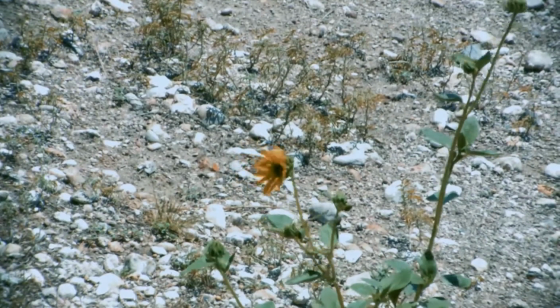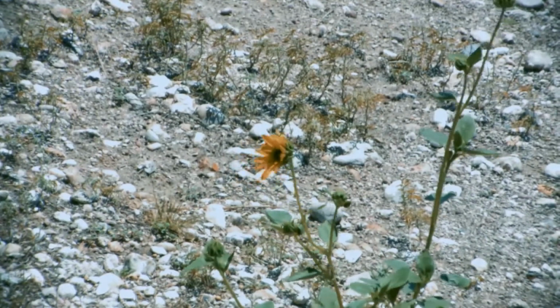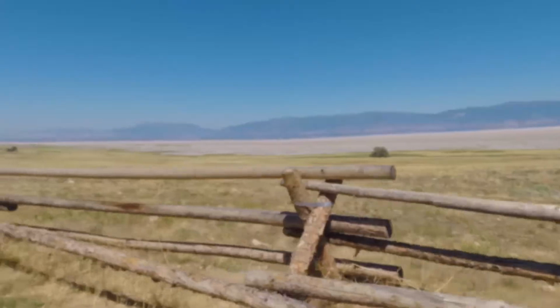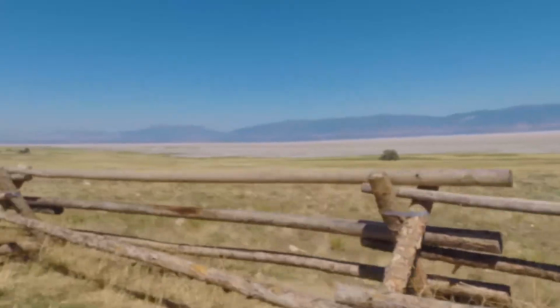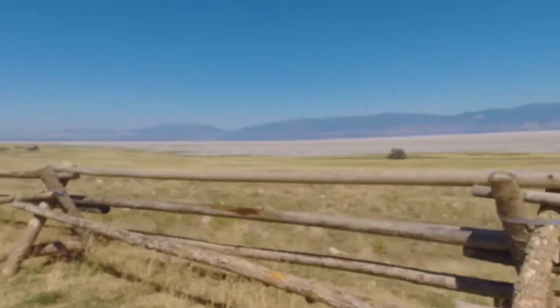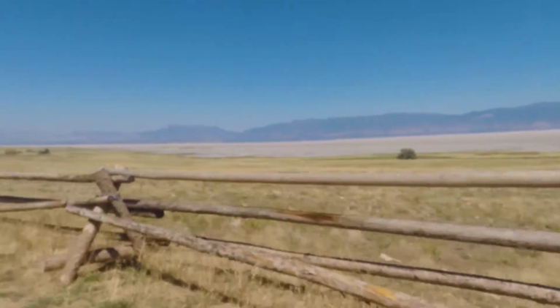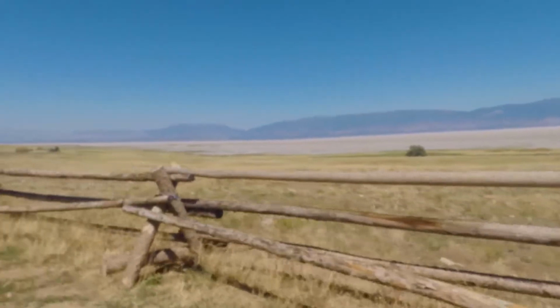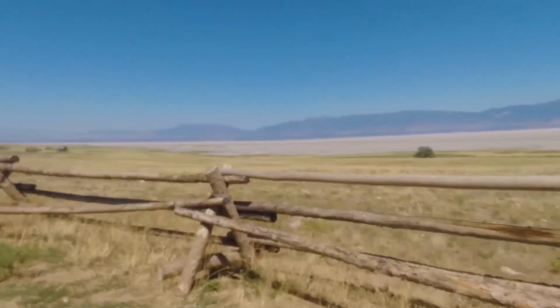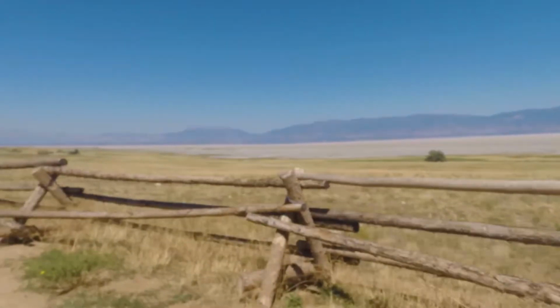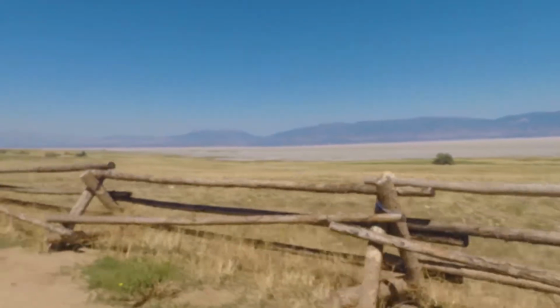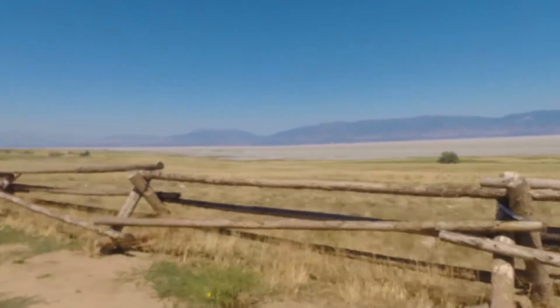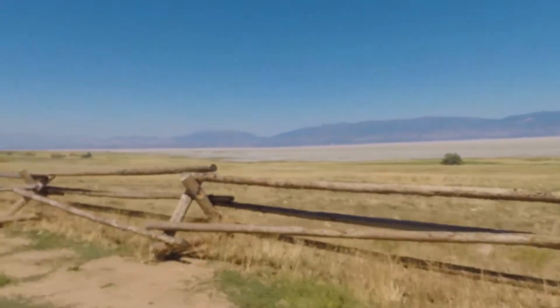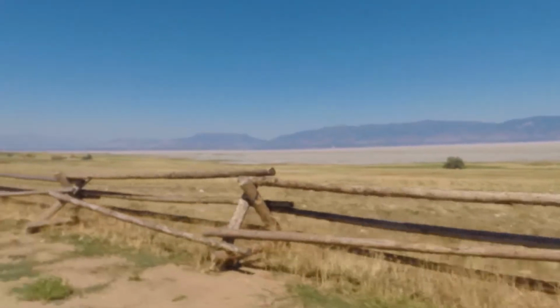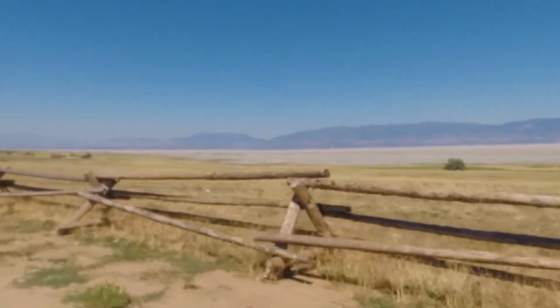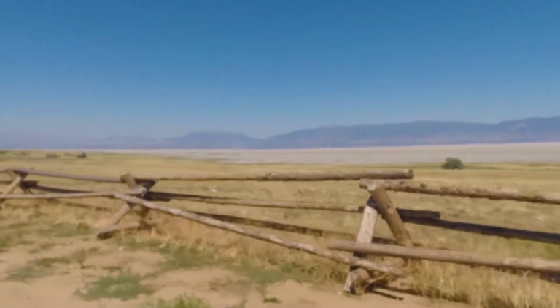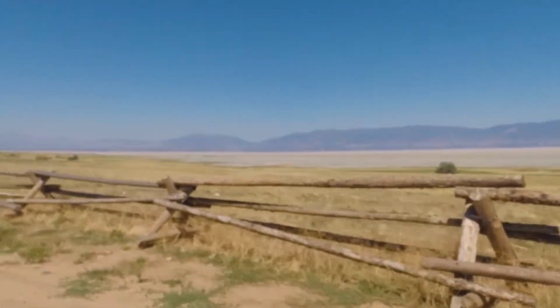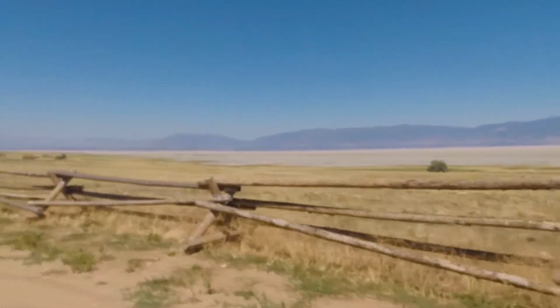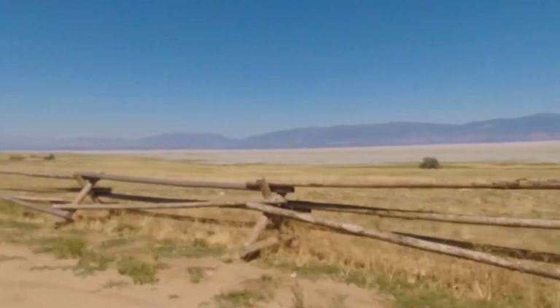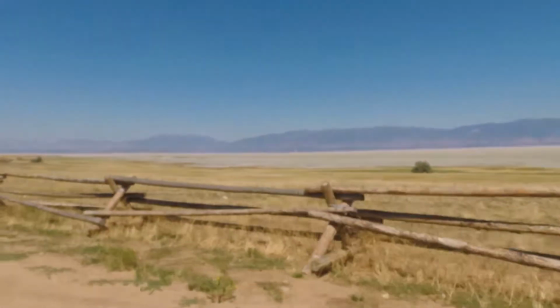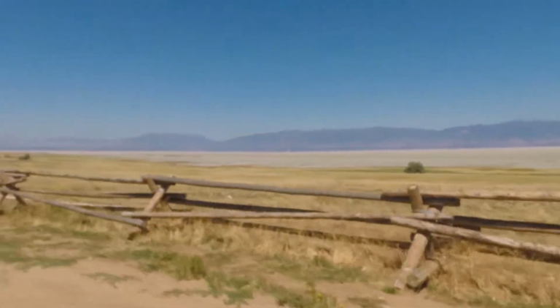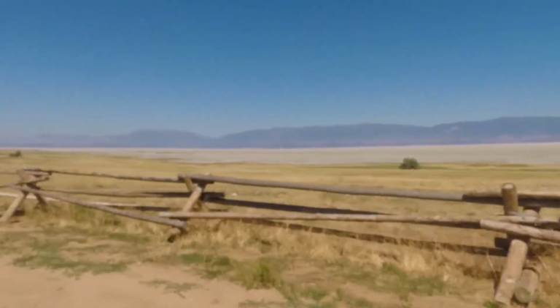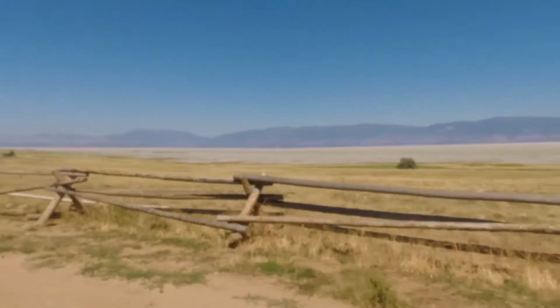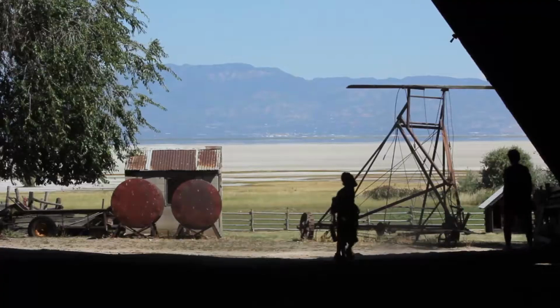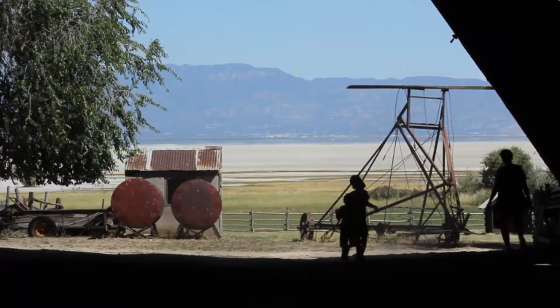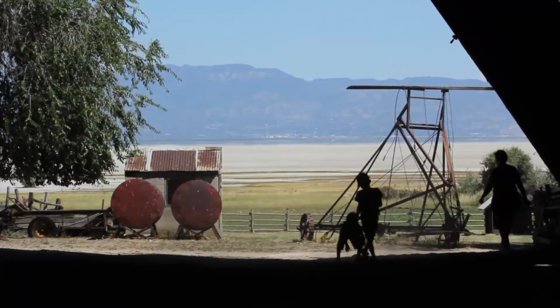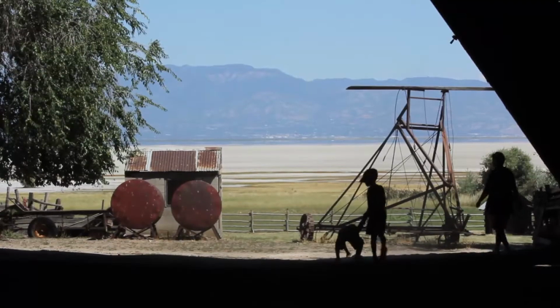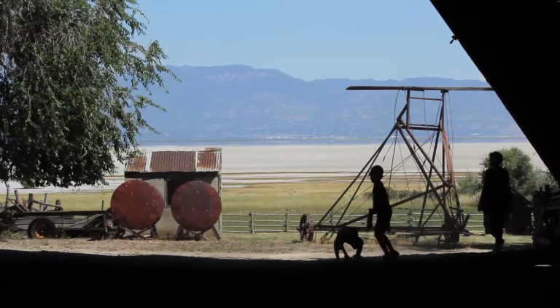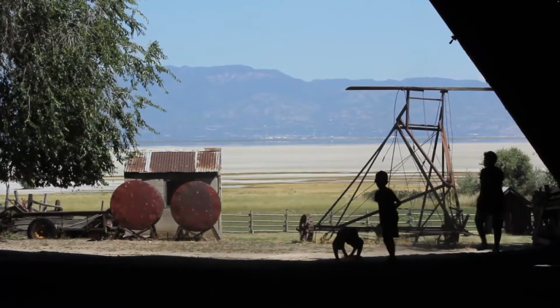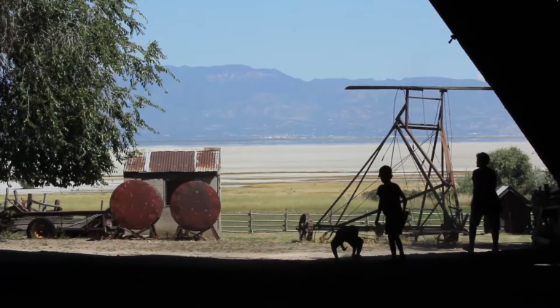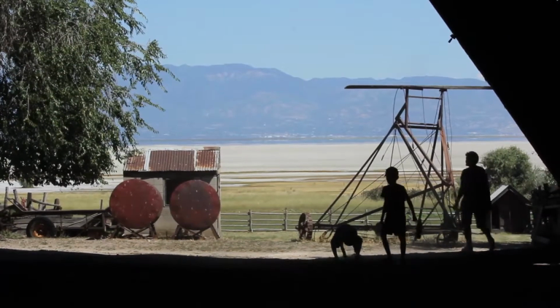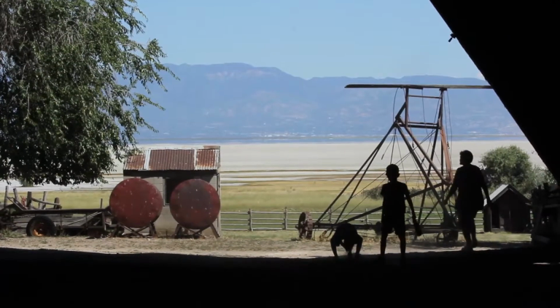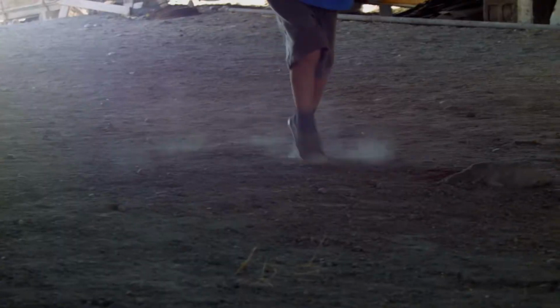Visit the historic Fielding Garr Ranch, the oldest continuously used Anglo Ranch in Utah since pioneer times.